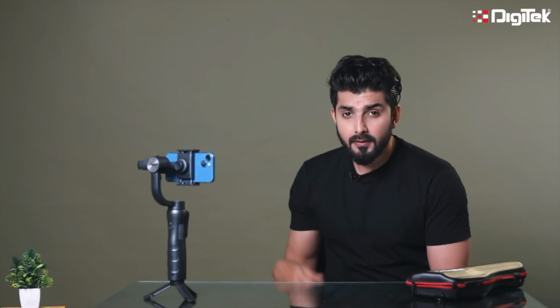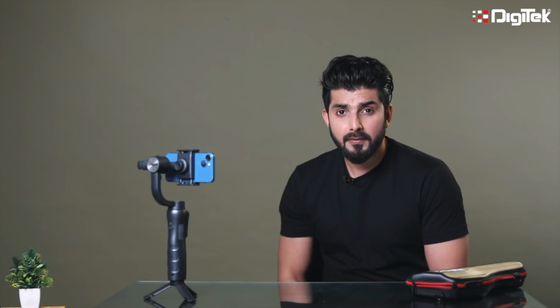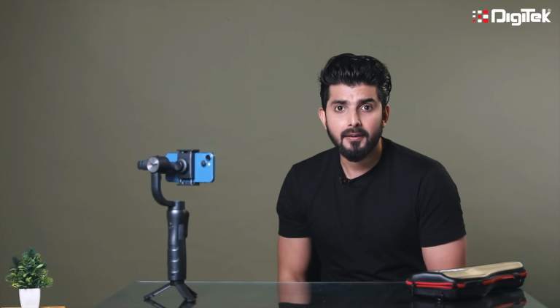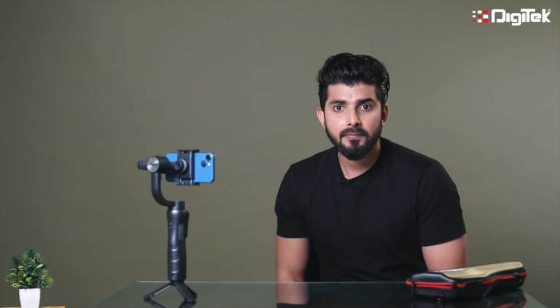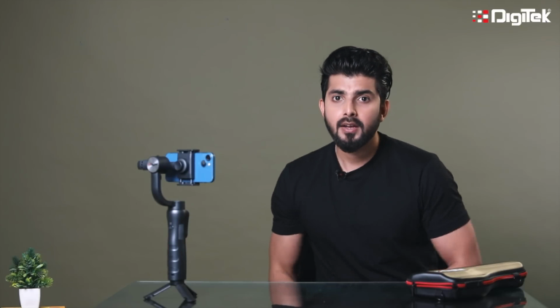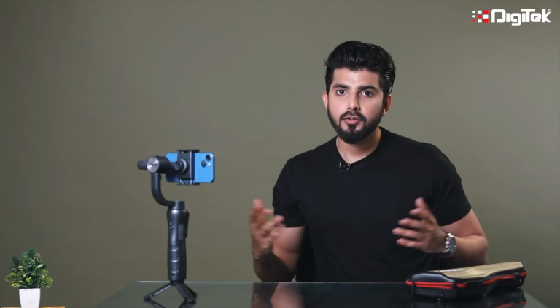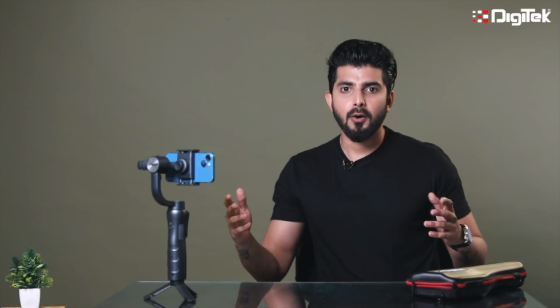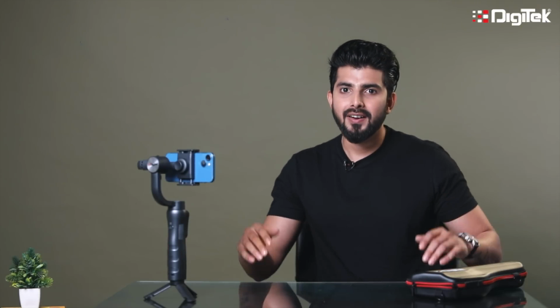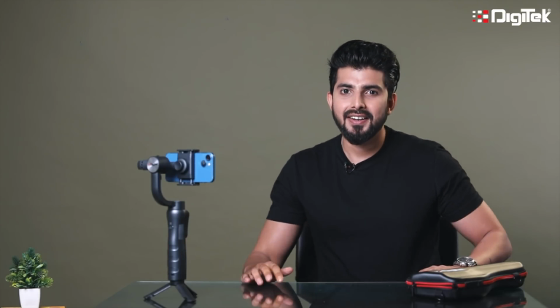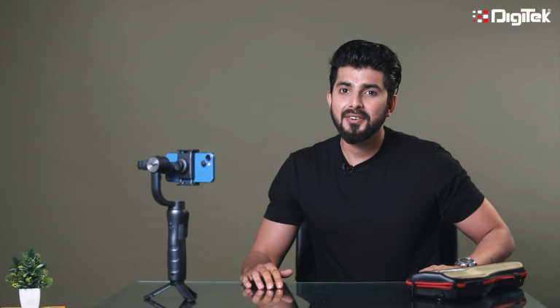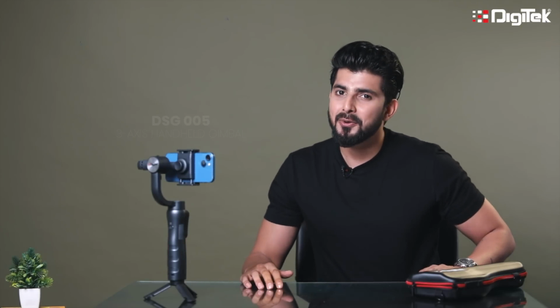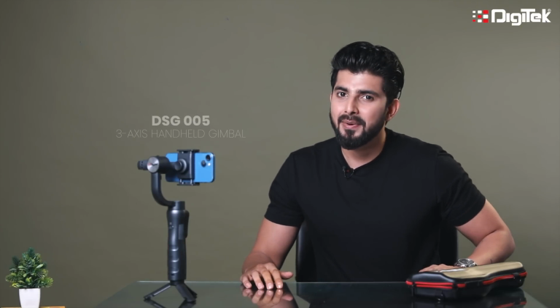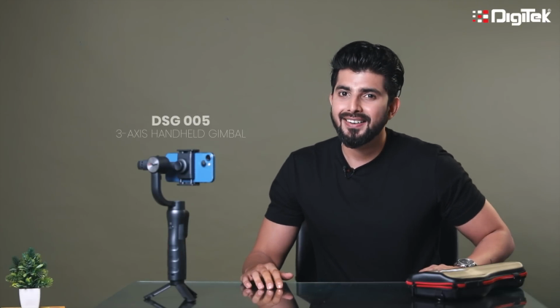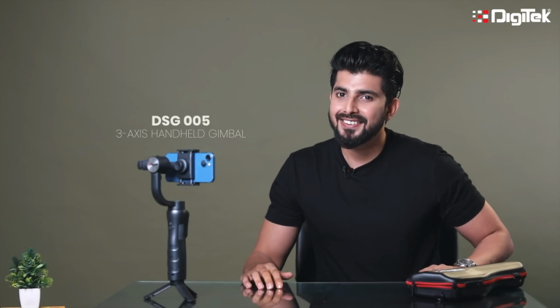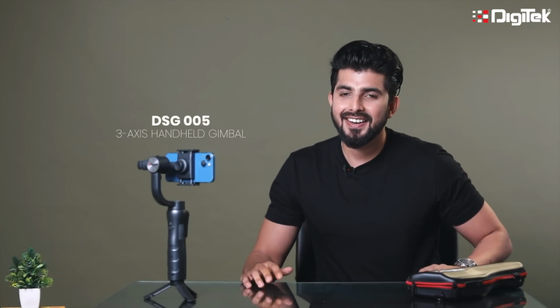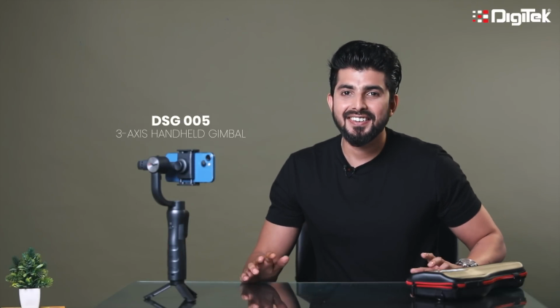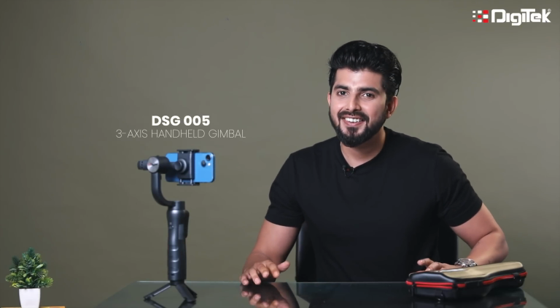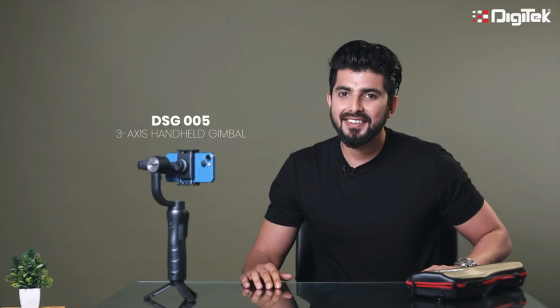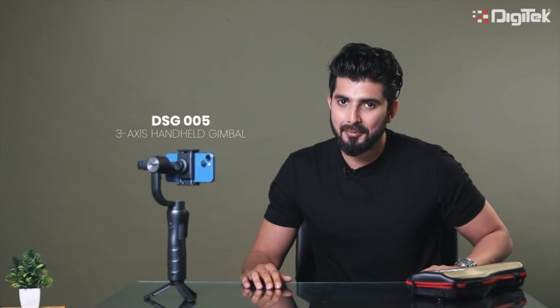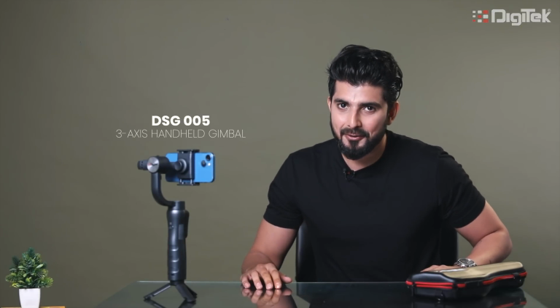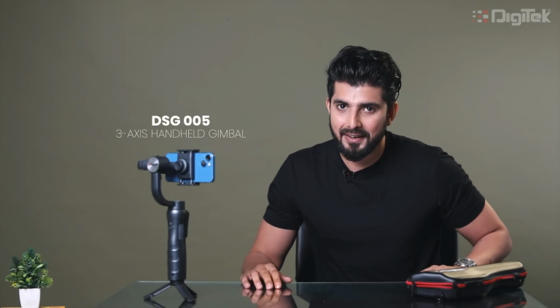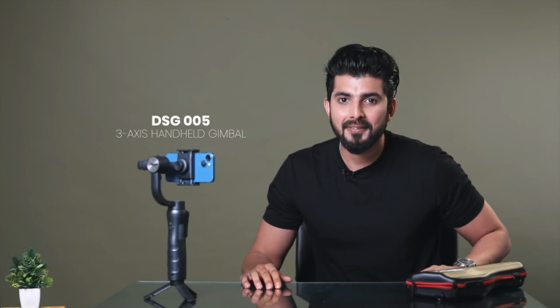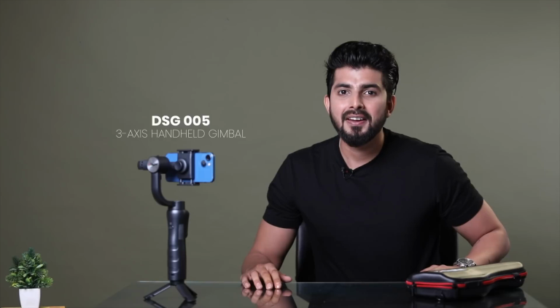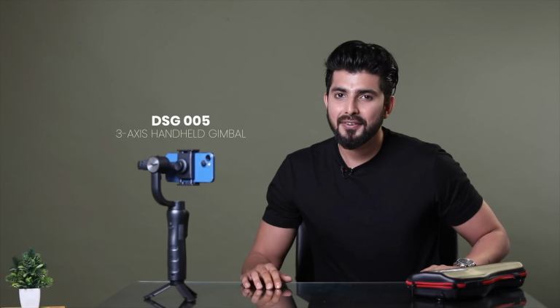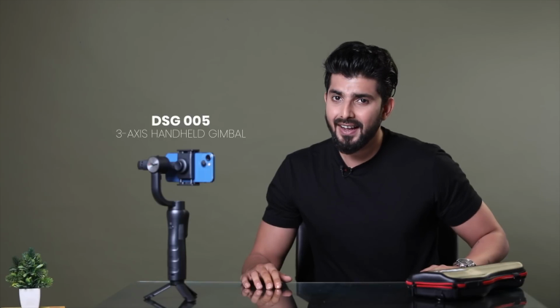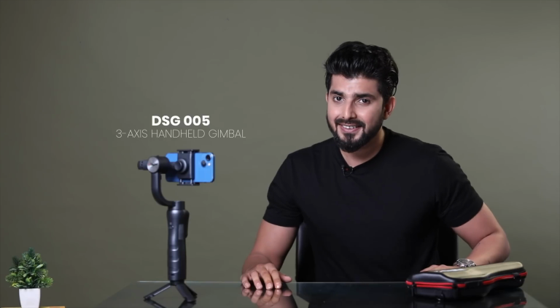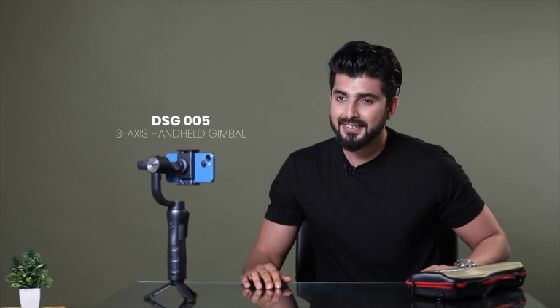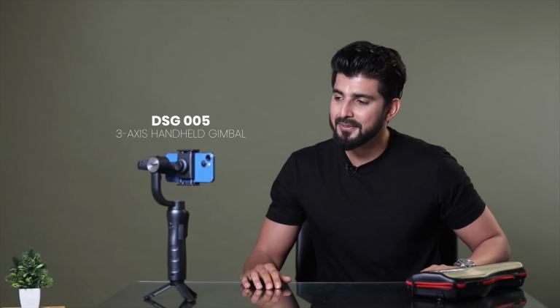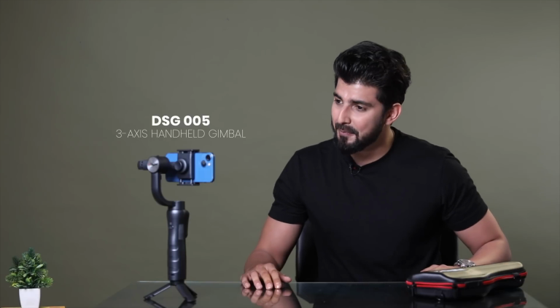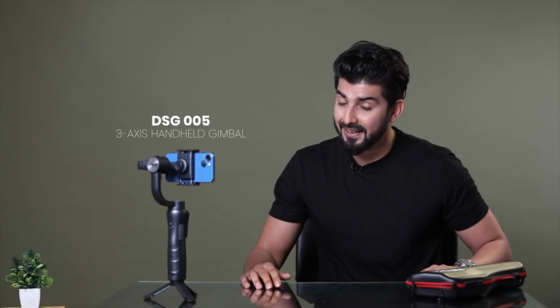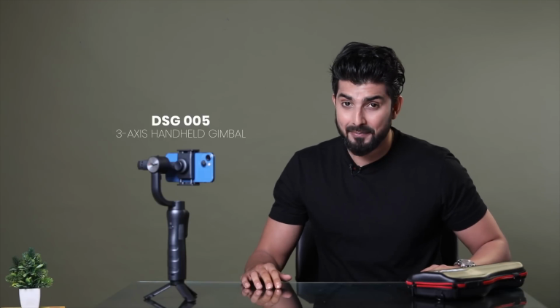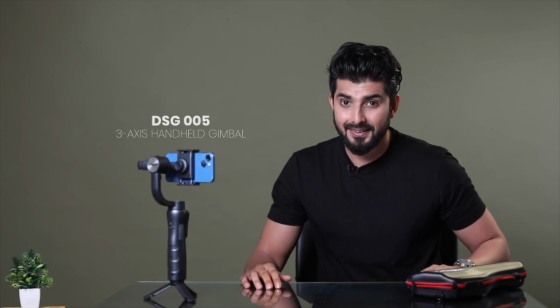So now we are ready to use the Digitech DSG005 3-Axis Mobile Gimbal. We are ready to activate it.